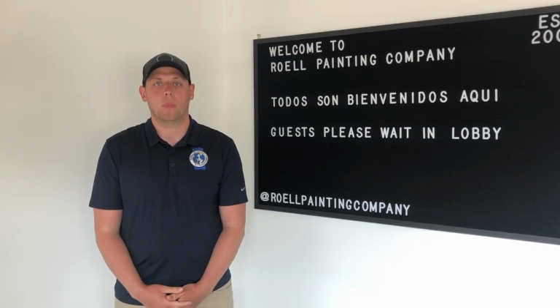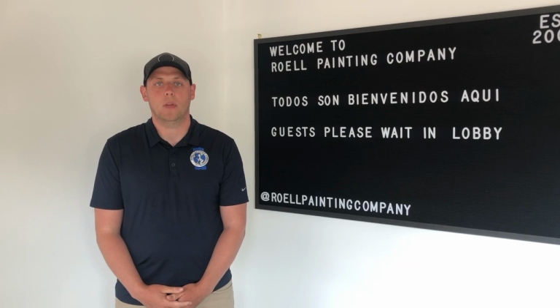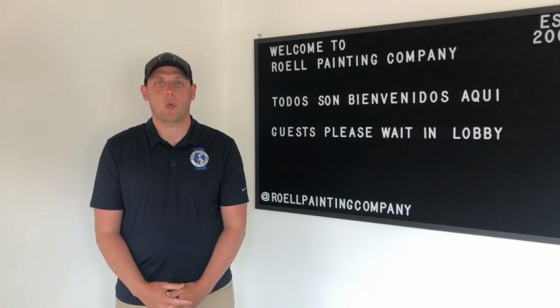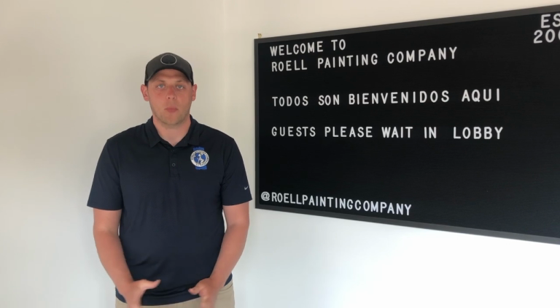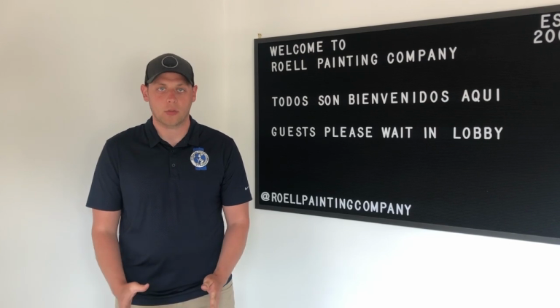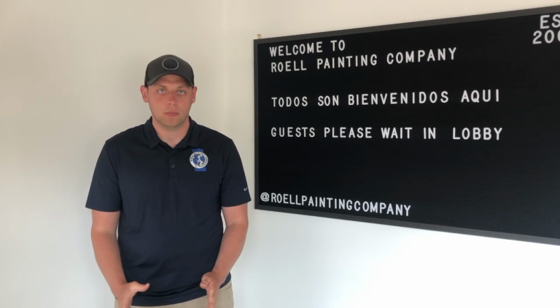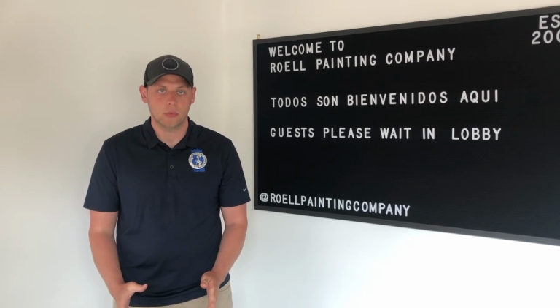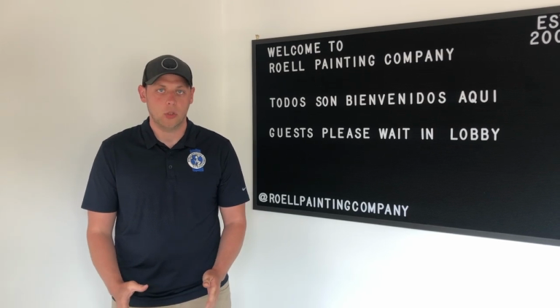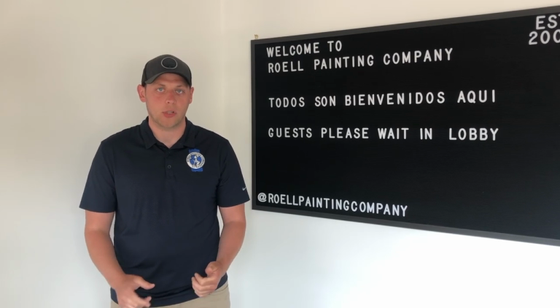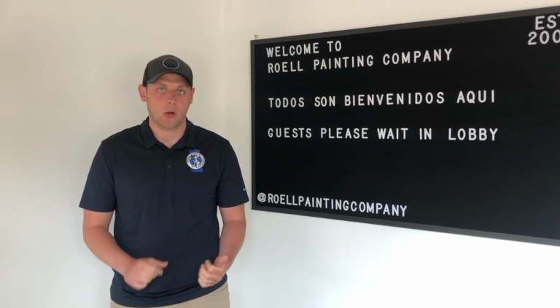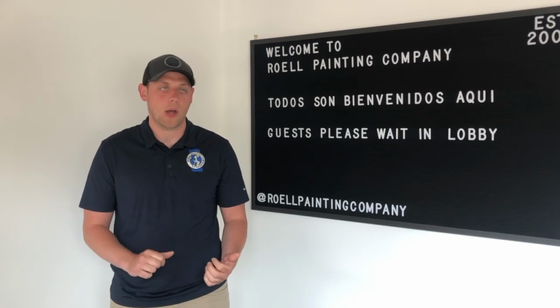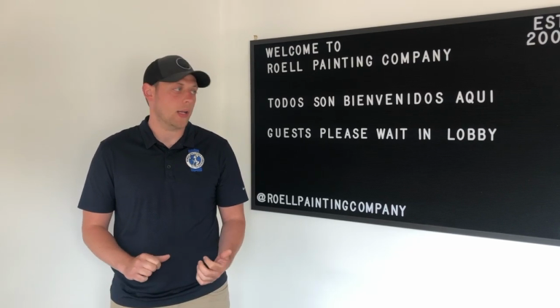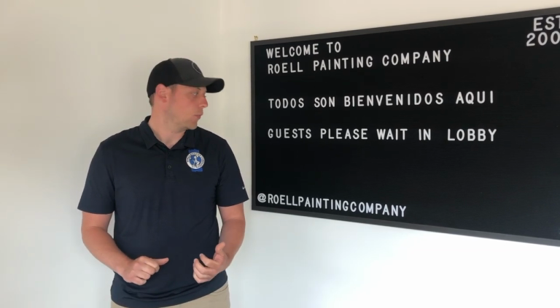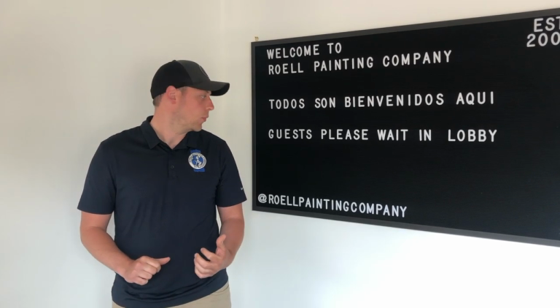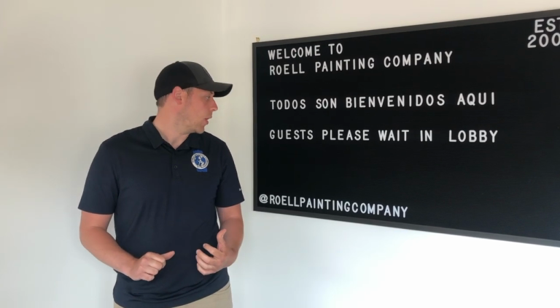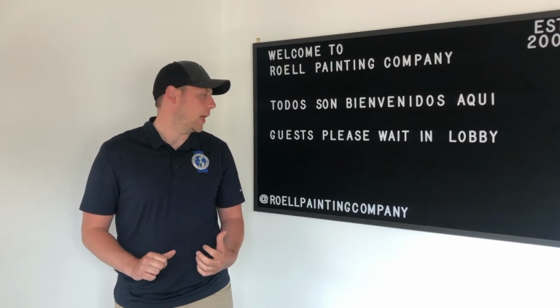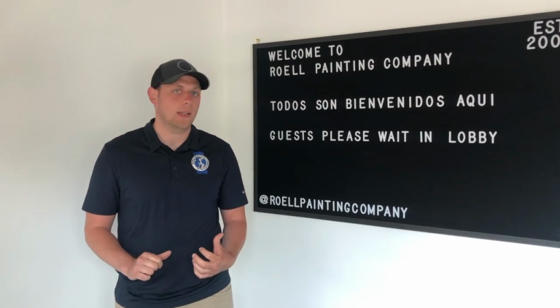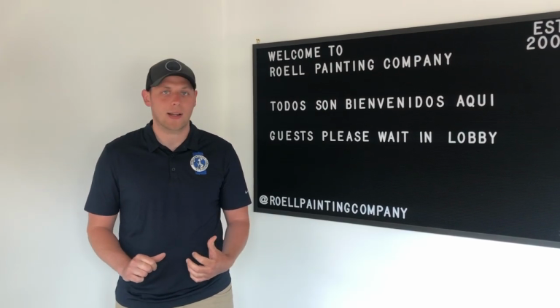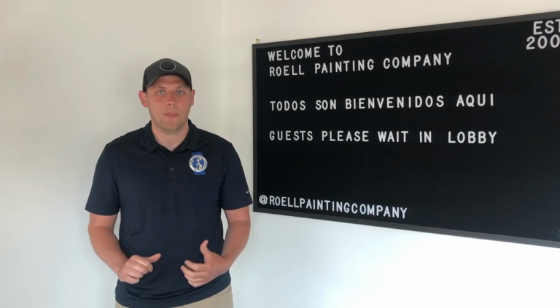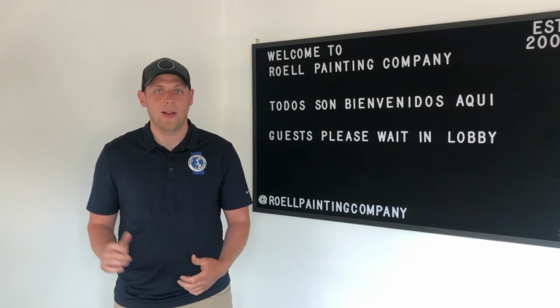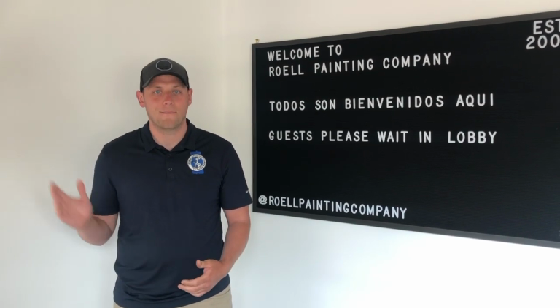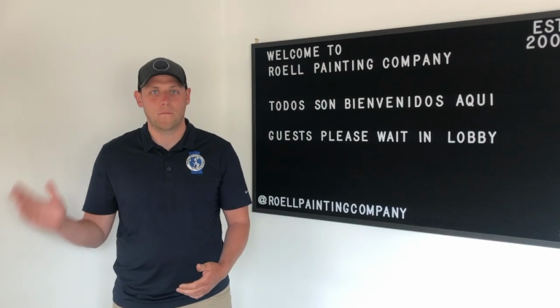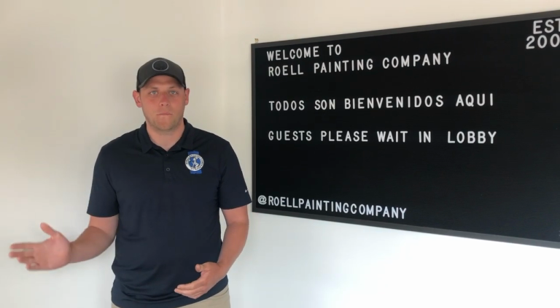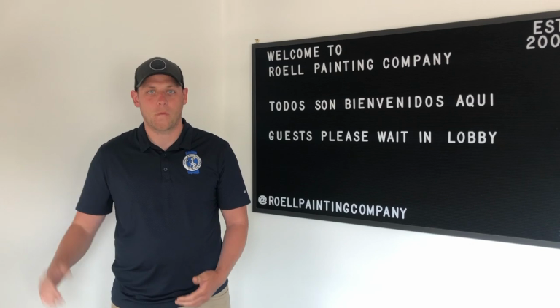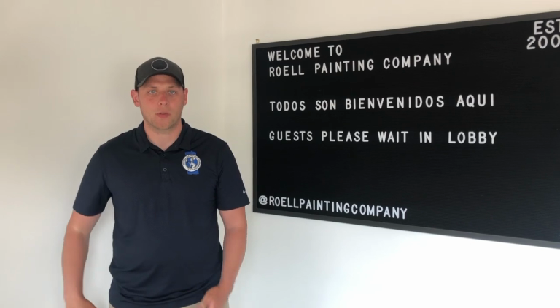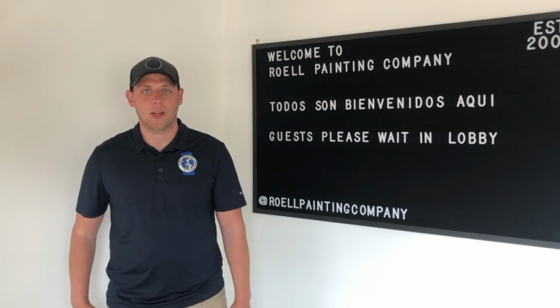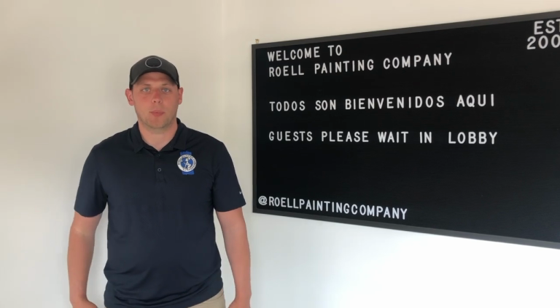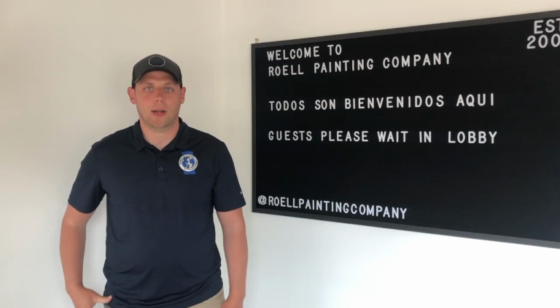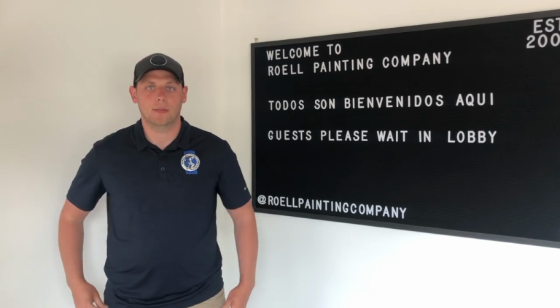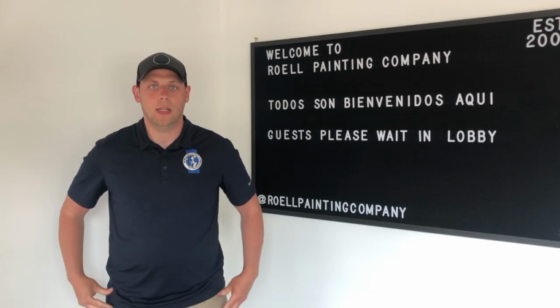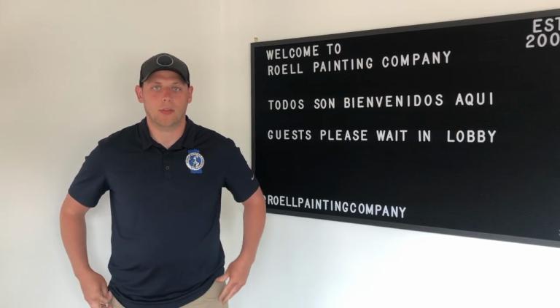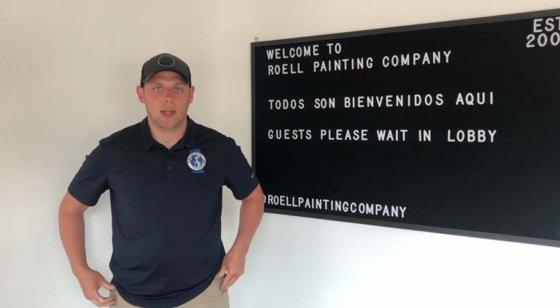For more information, you can check out our blog at braillepainting.com/blog. Thanks again.